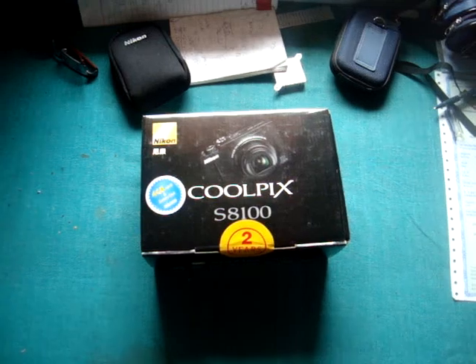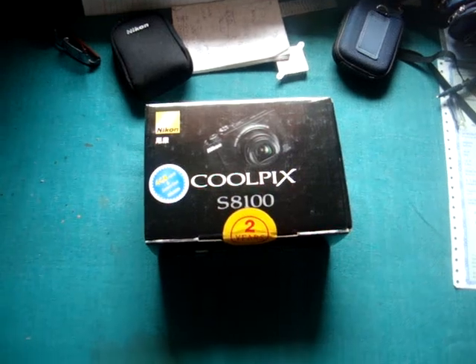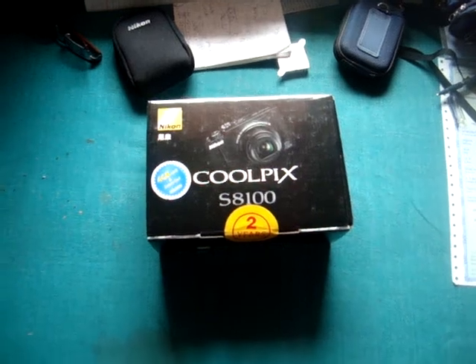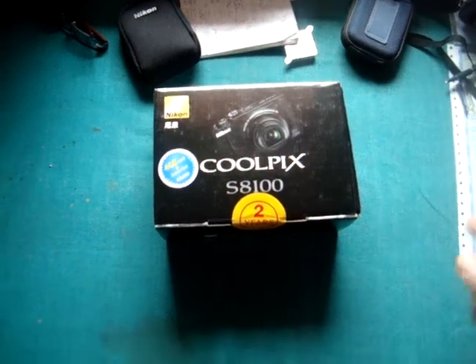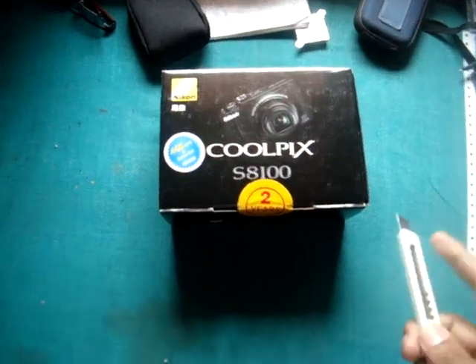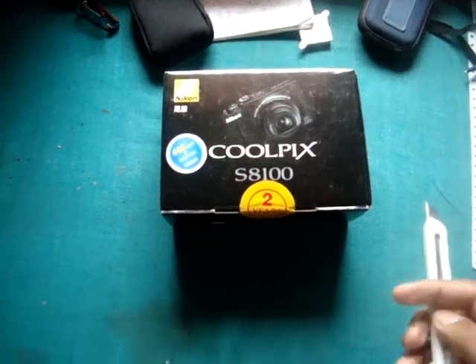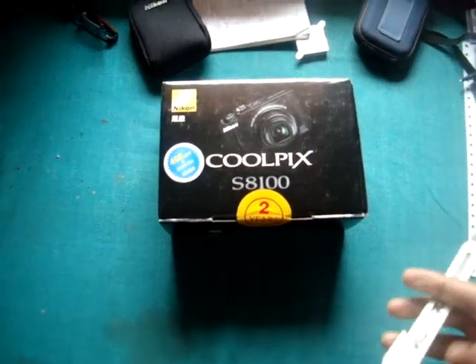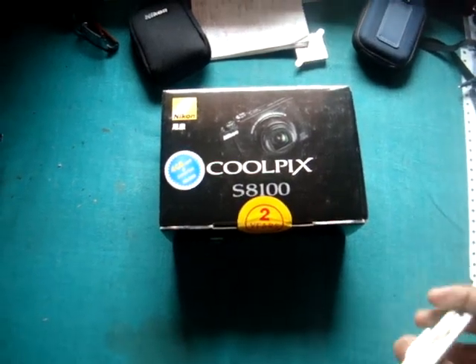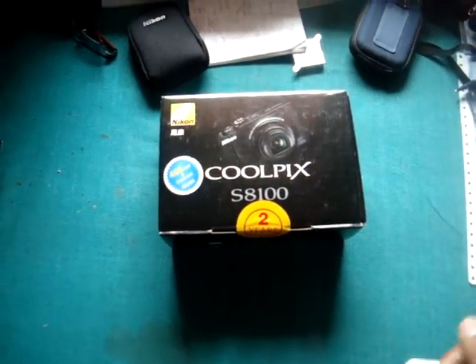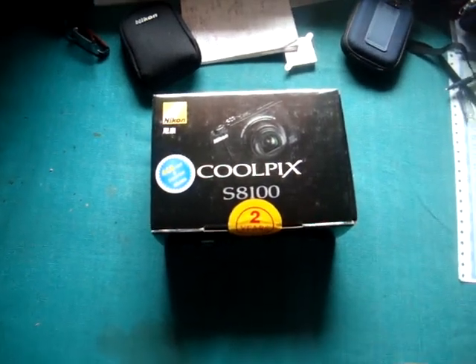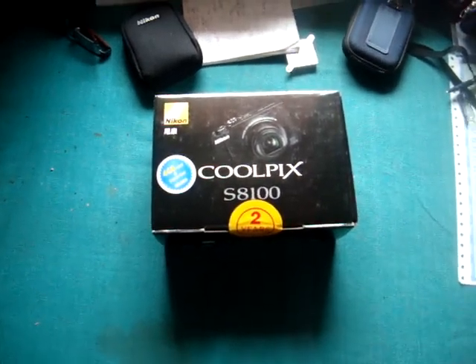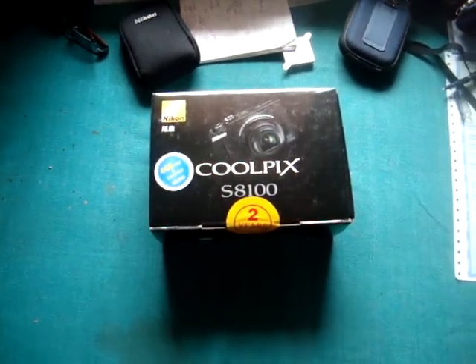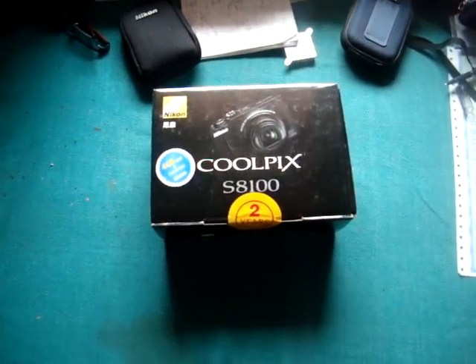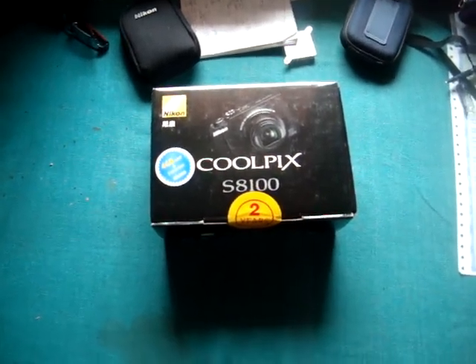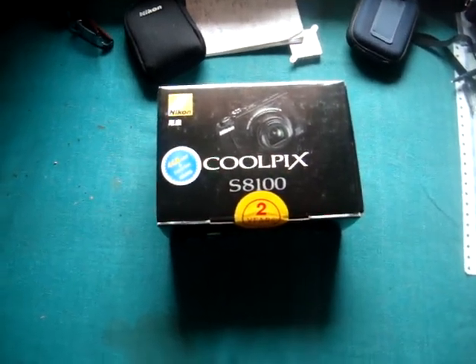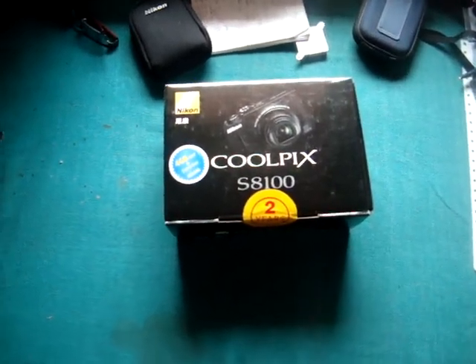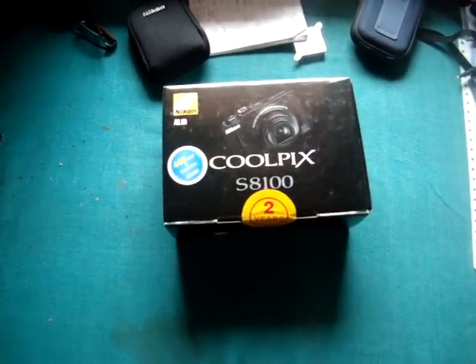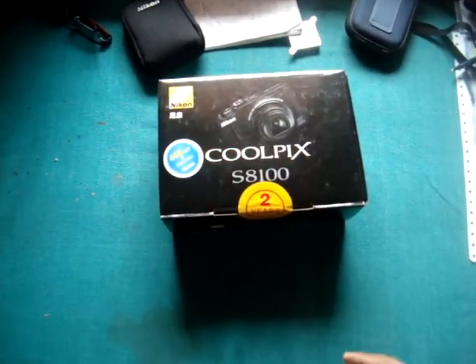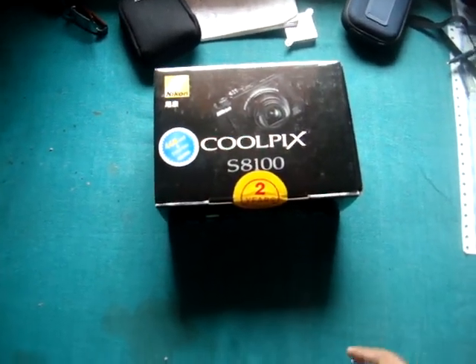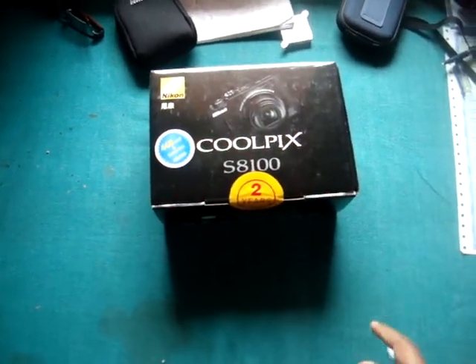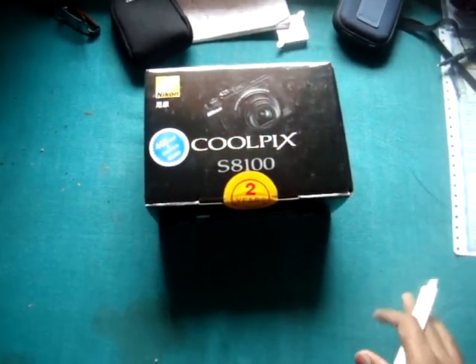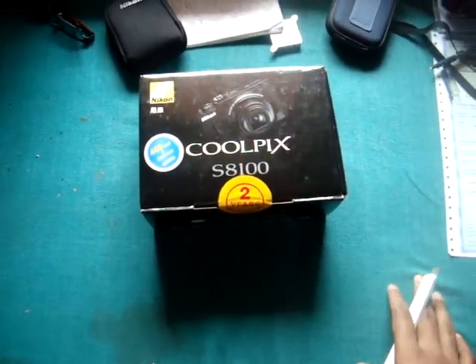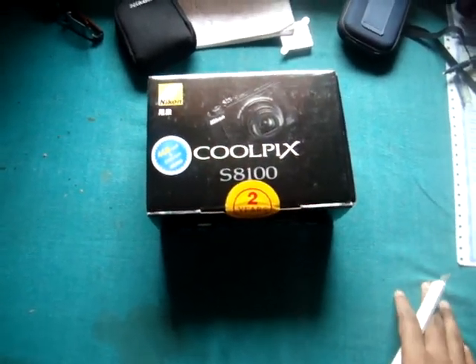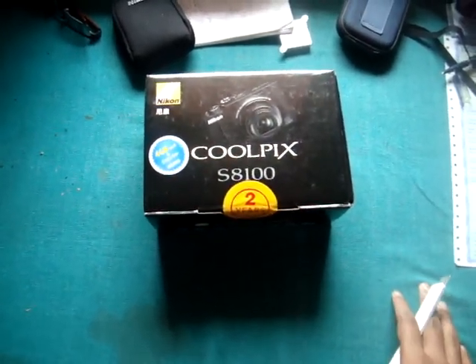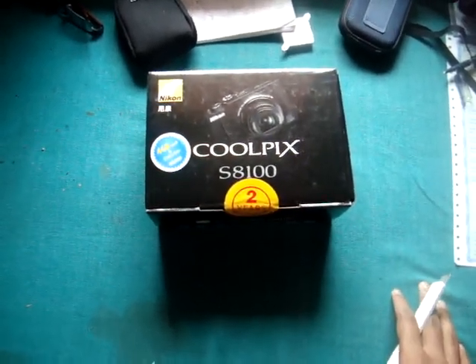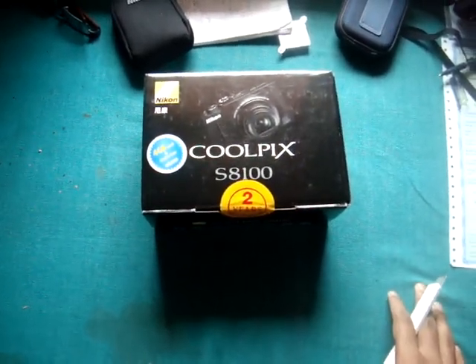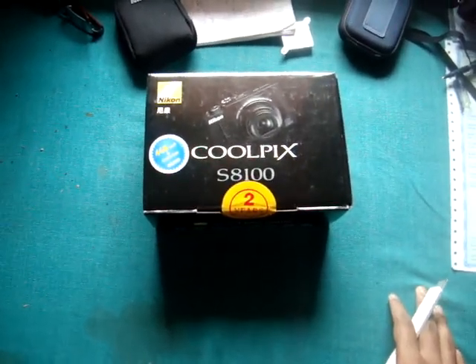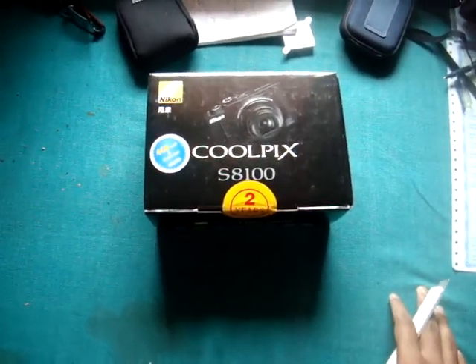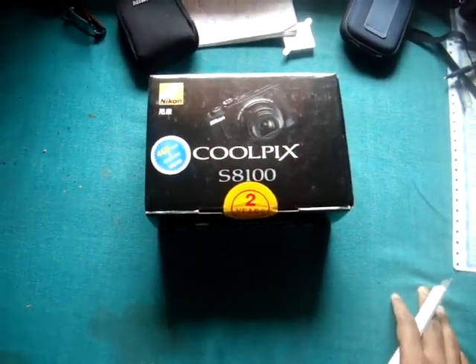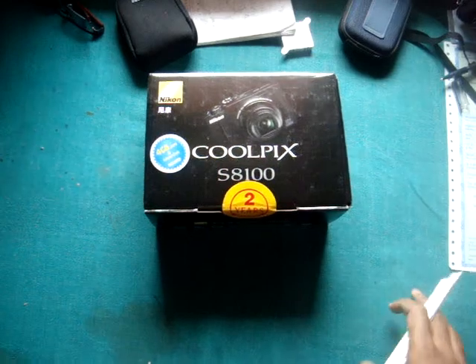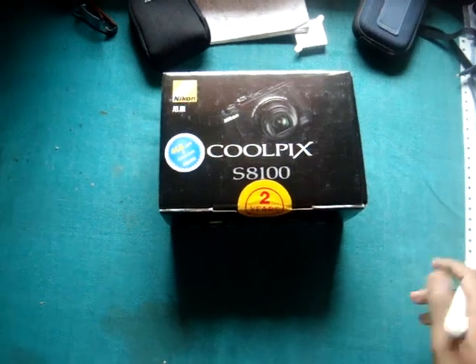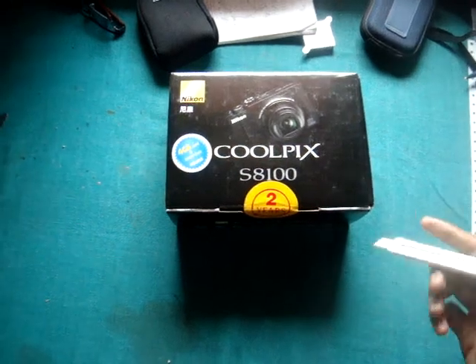Hello YouTube viewers, this is my unboxing of the Coolpix S8100.